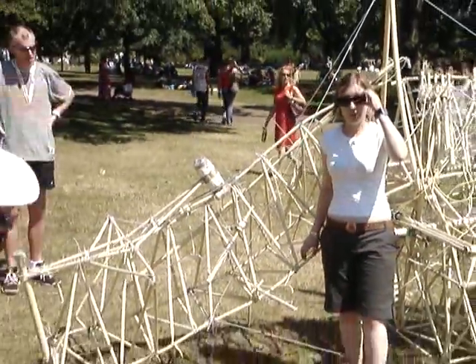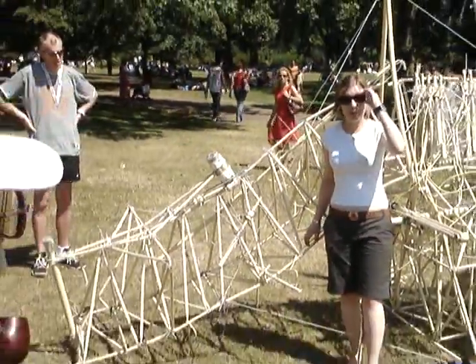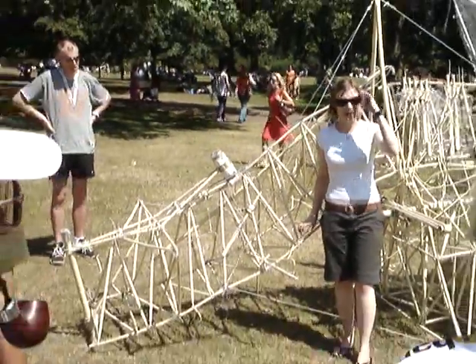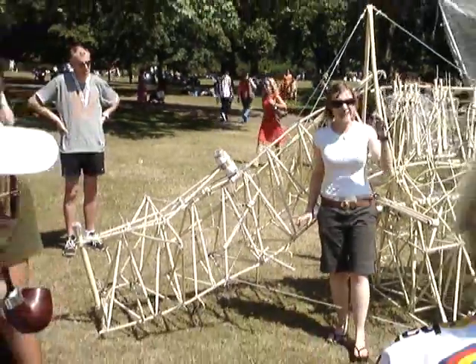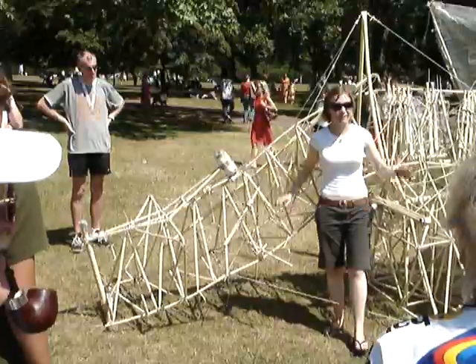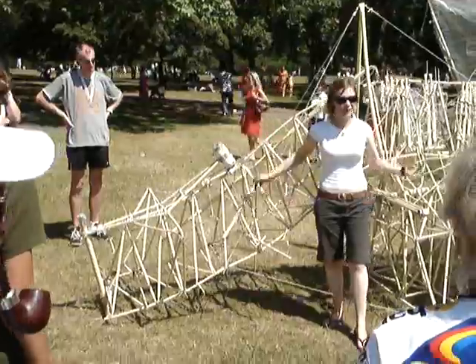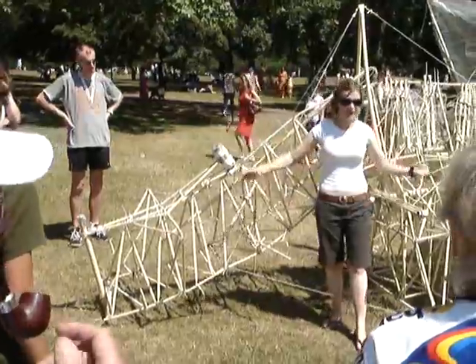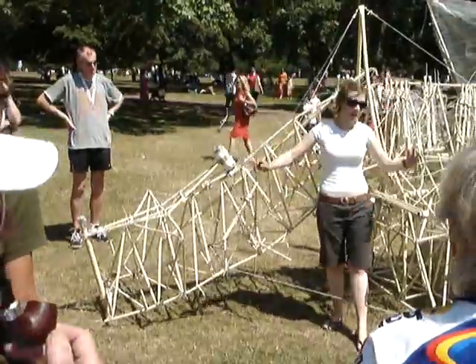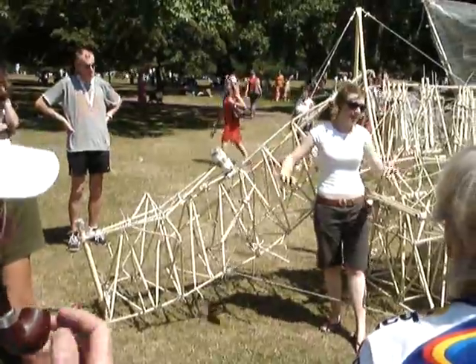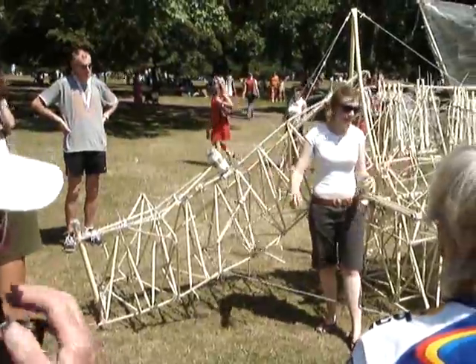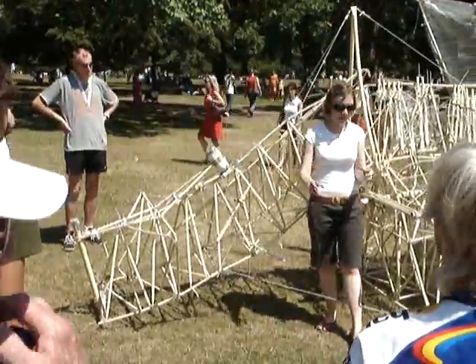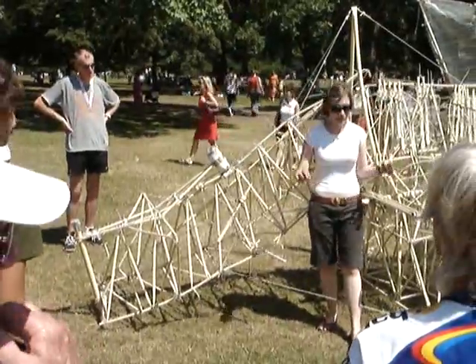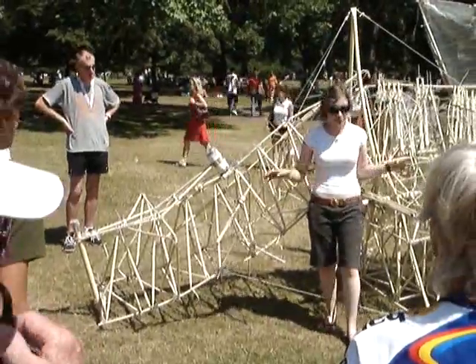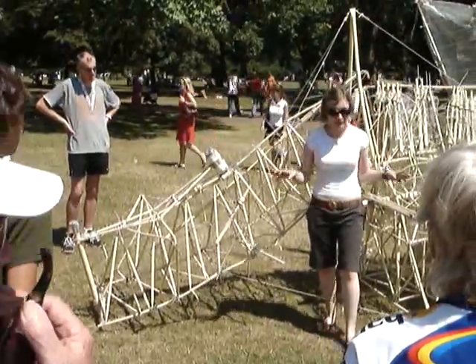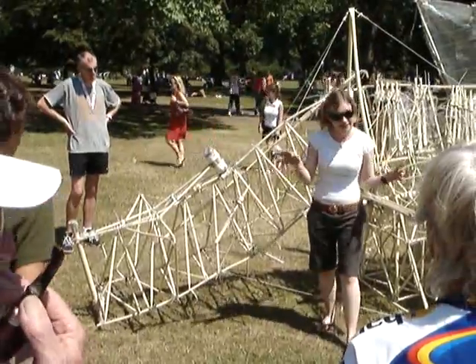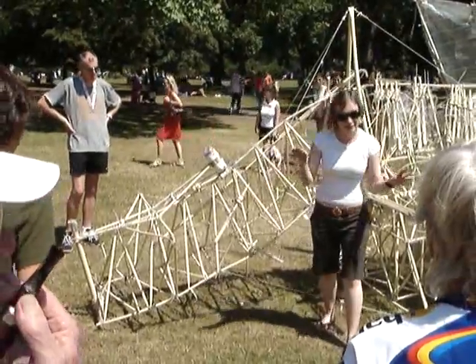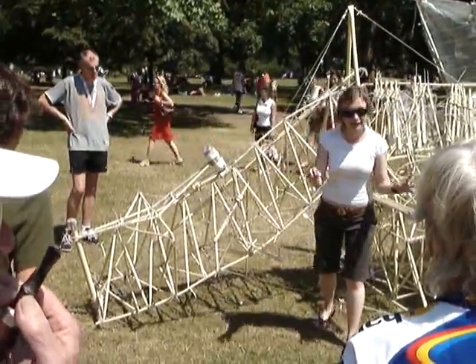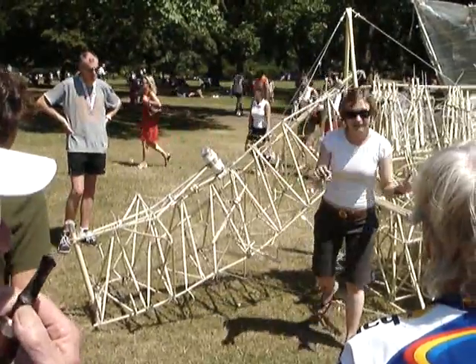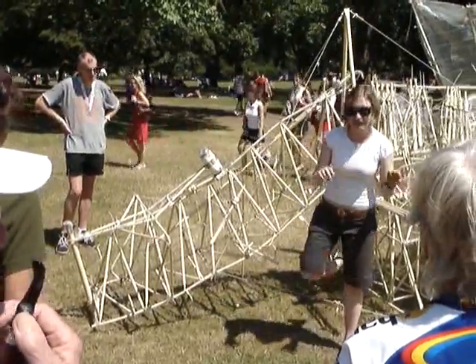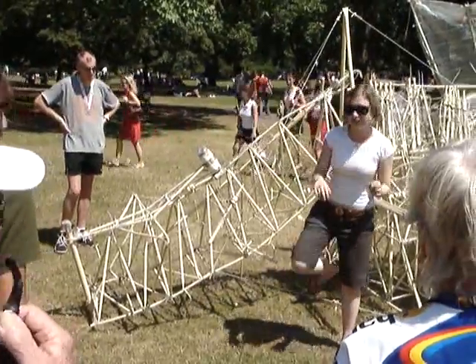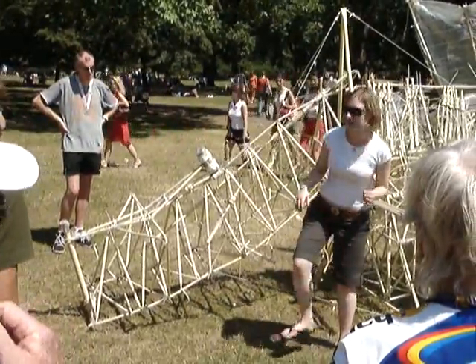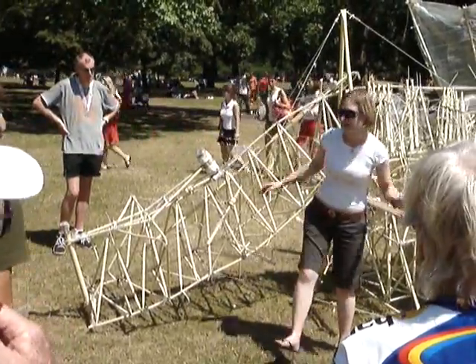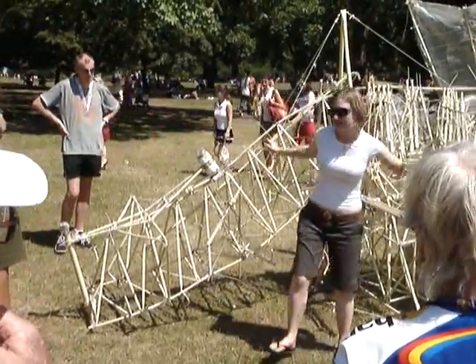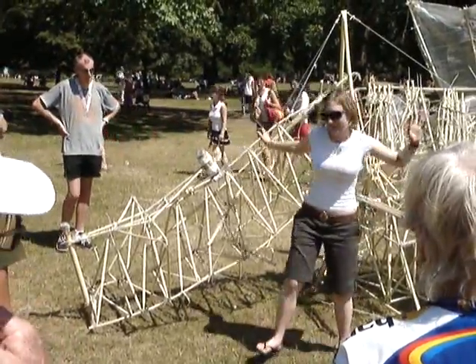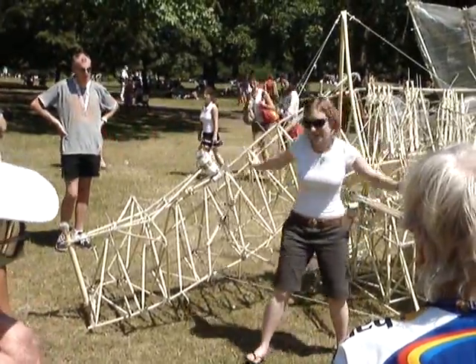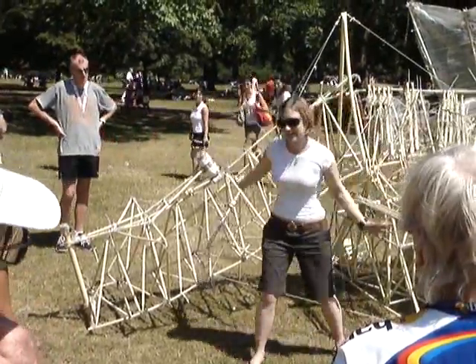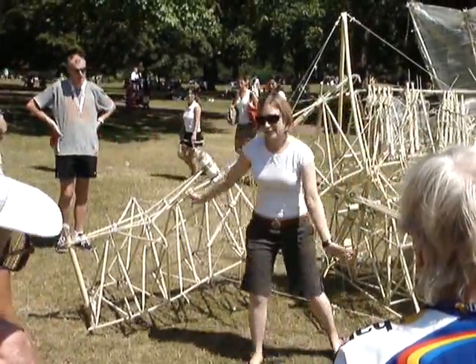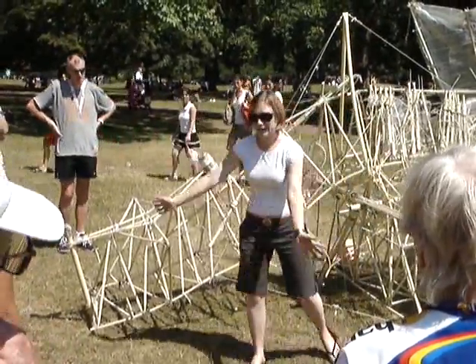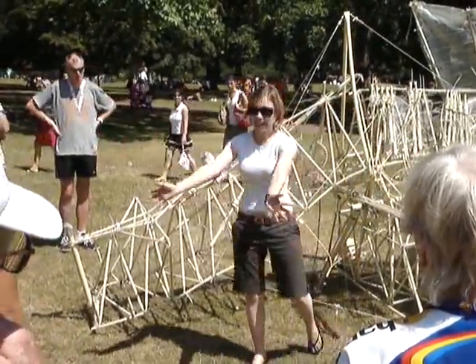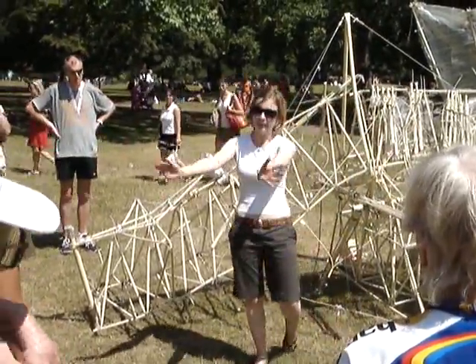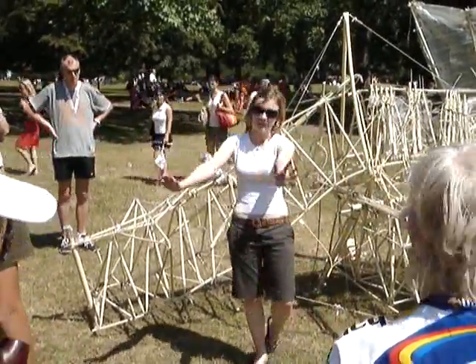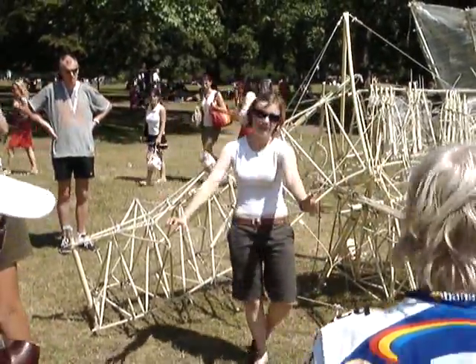So, if we imagine now that the tide's coming in, and our Strandbeest needs to run for safety, we'd like to stand back a little bit.